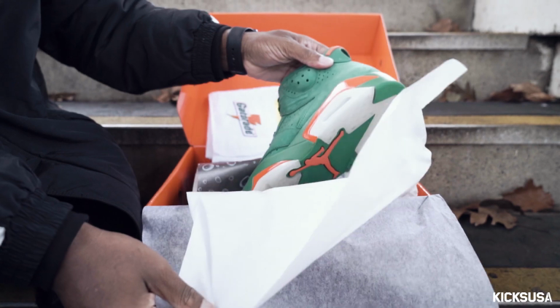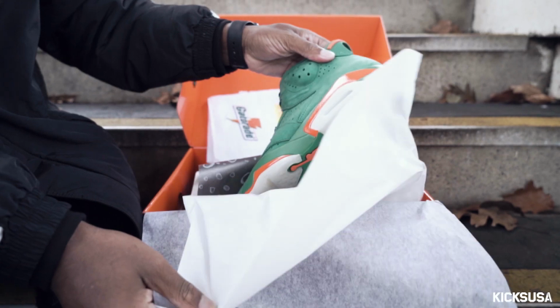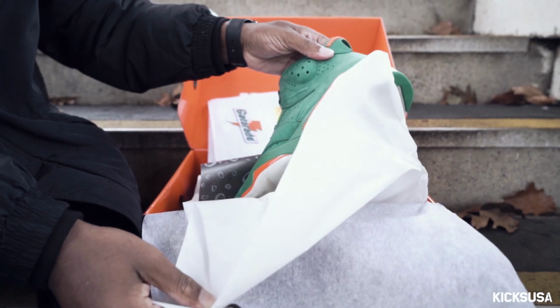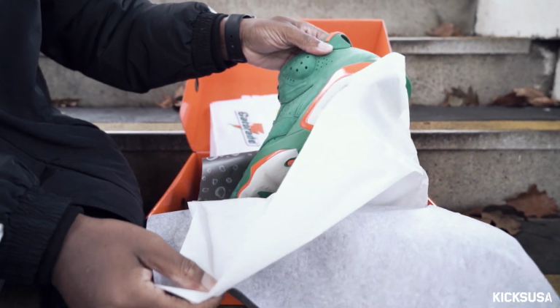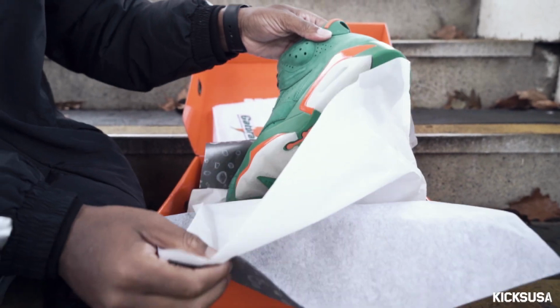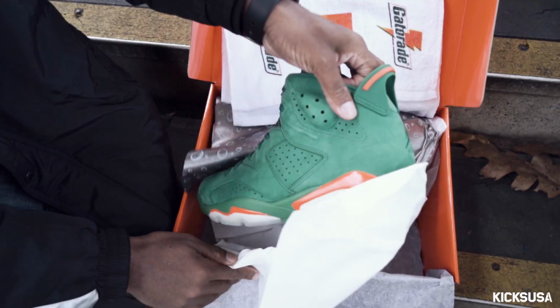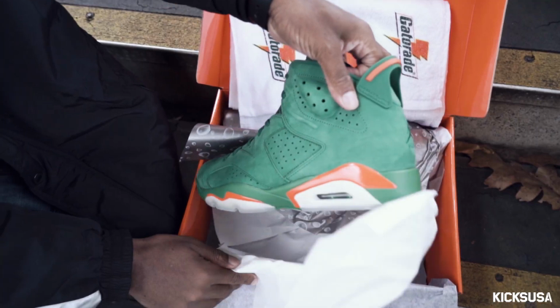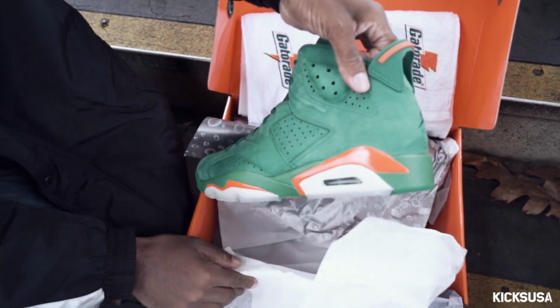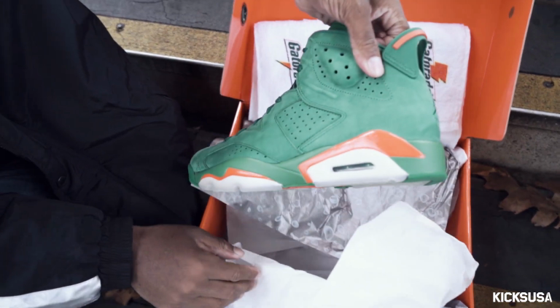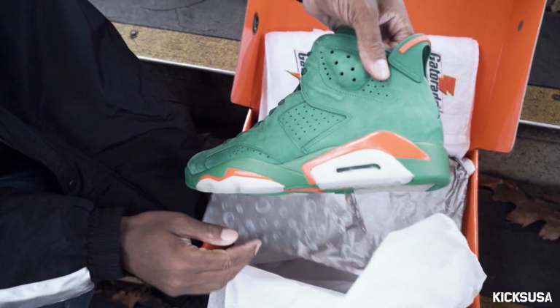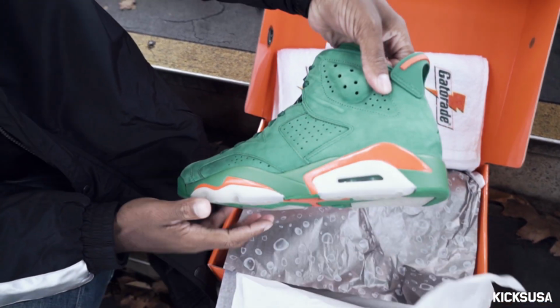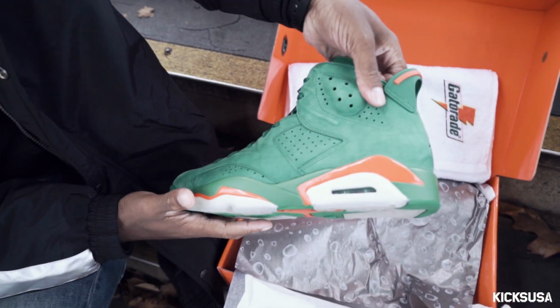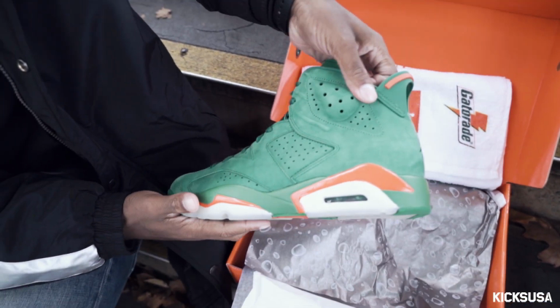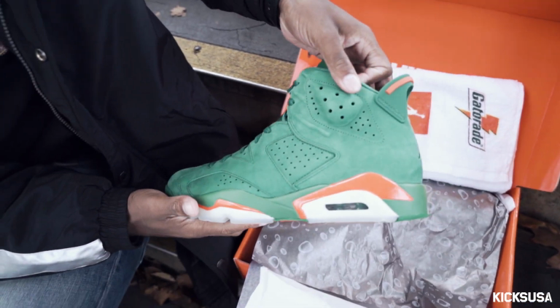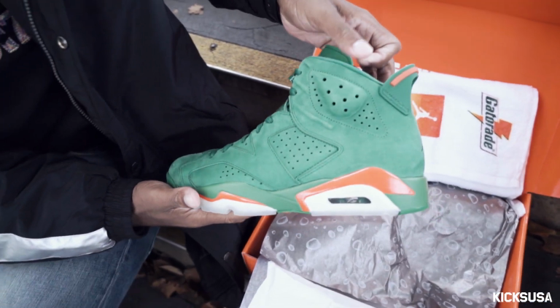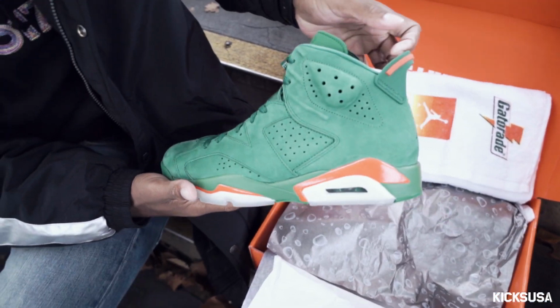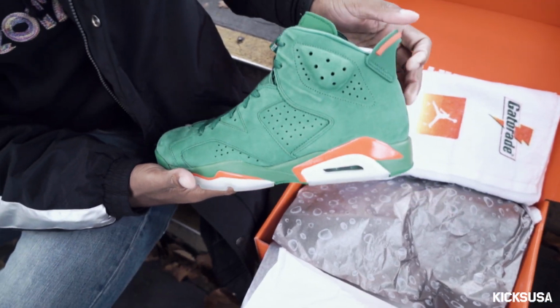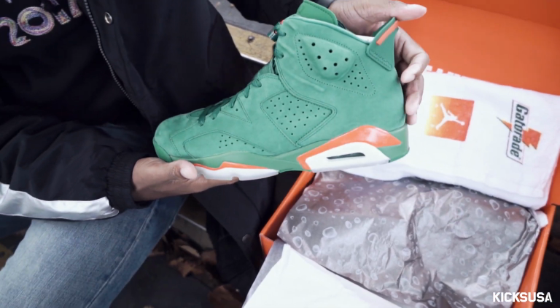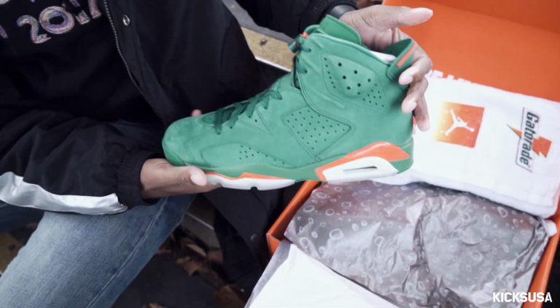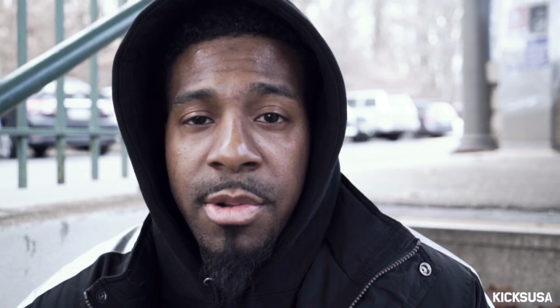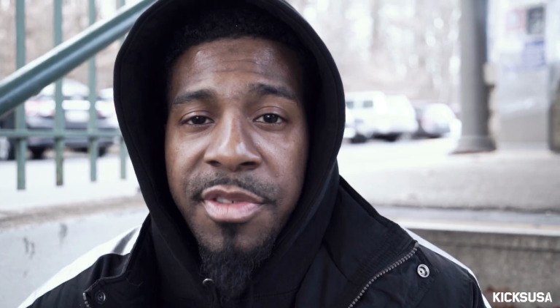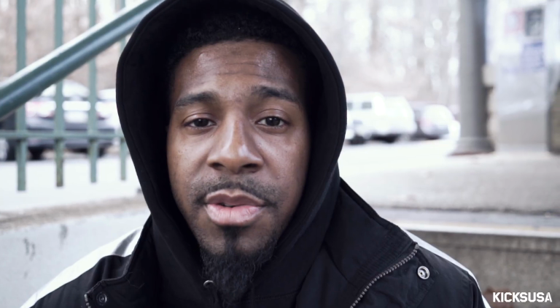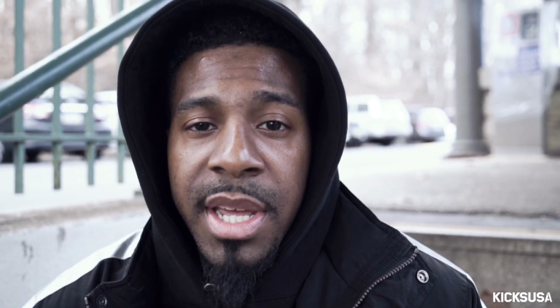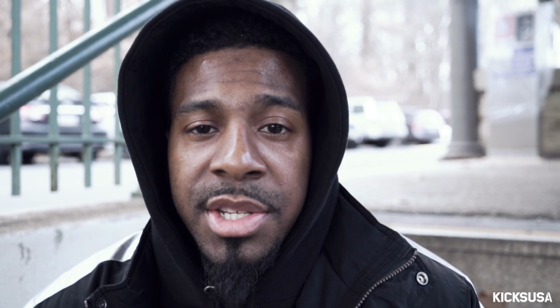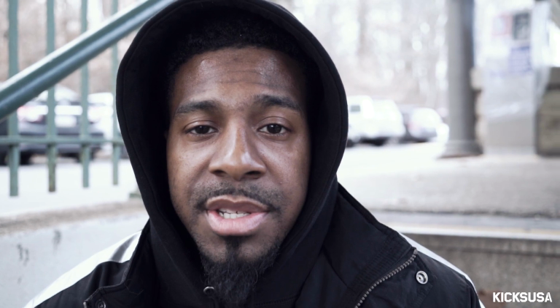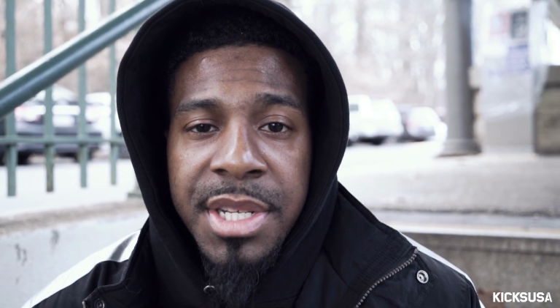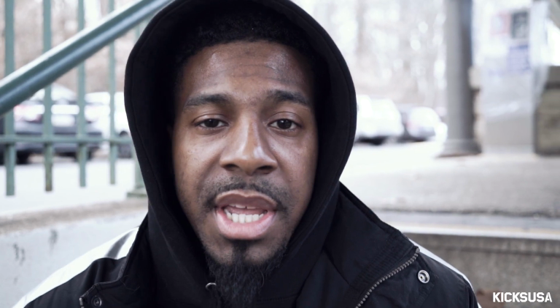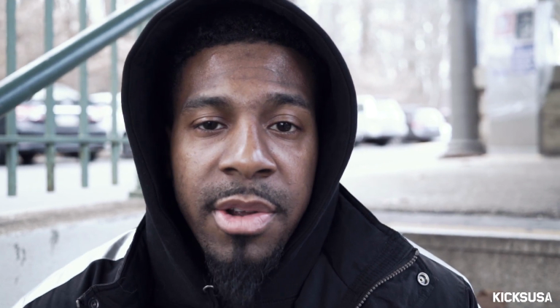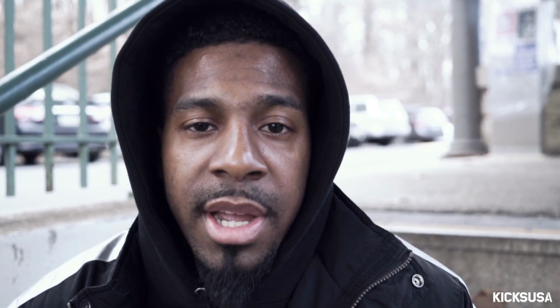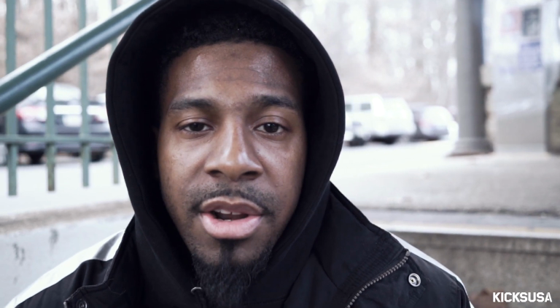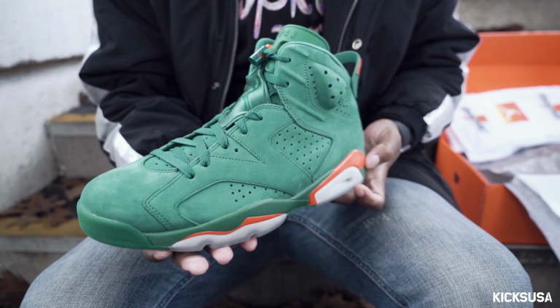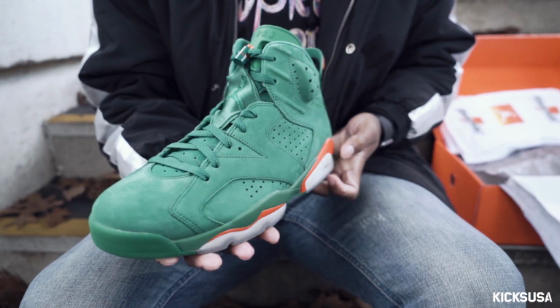This is your boy T-Mark Got Kicks. Today we're here with Kicks USA, reviewing the Air Jordan 6 Gatorade NRG.